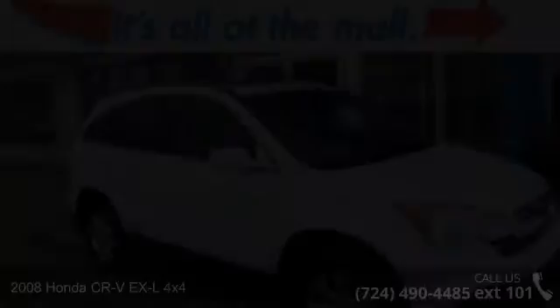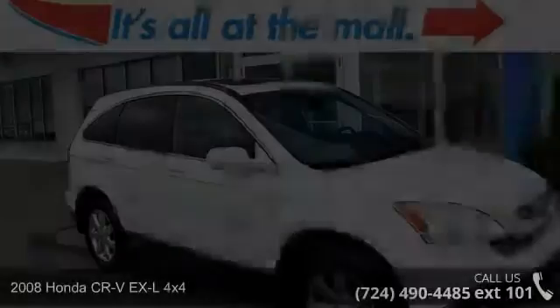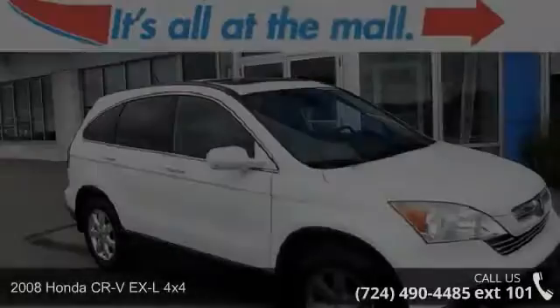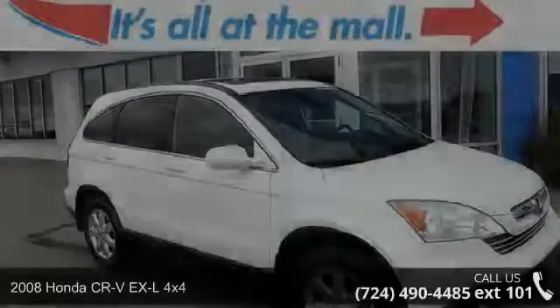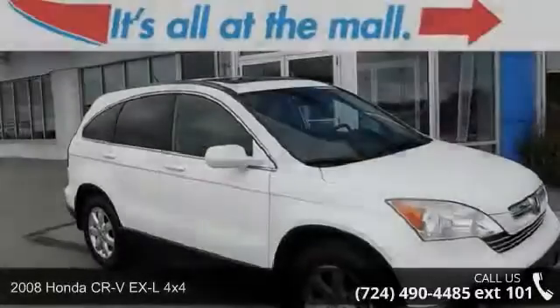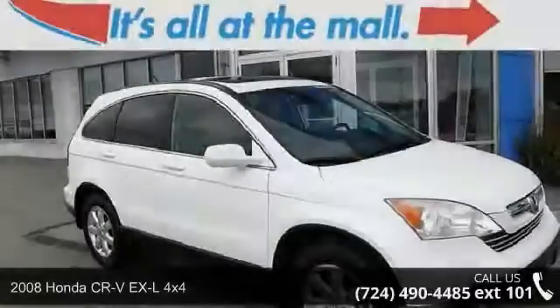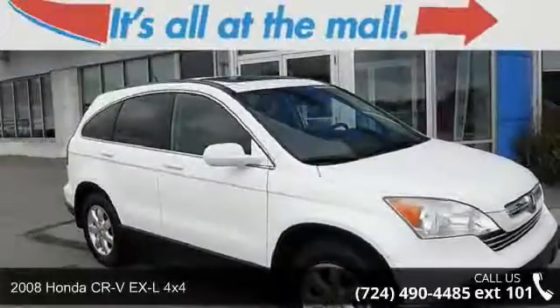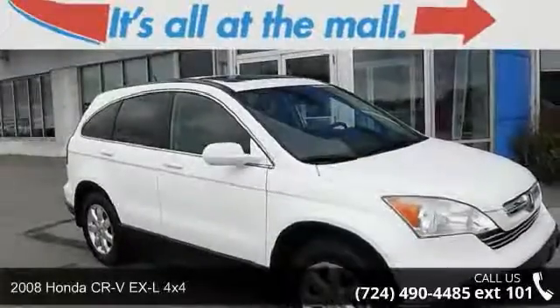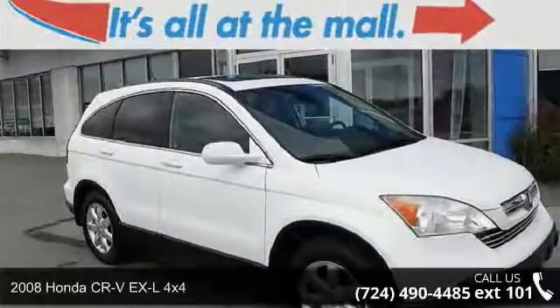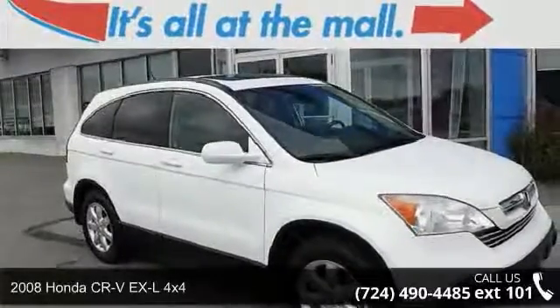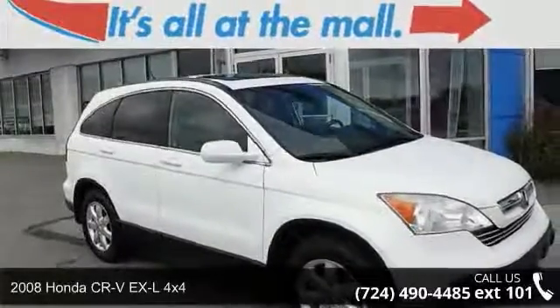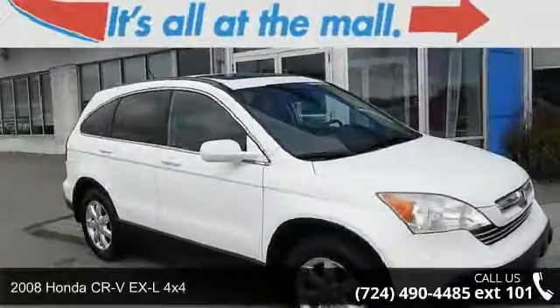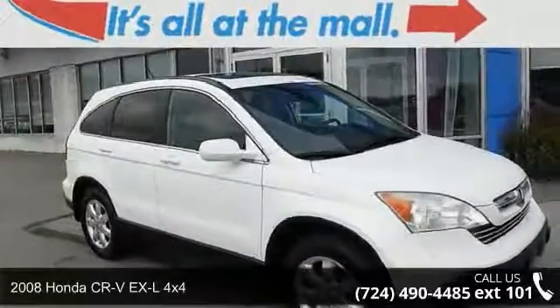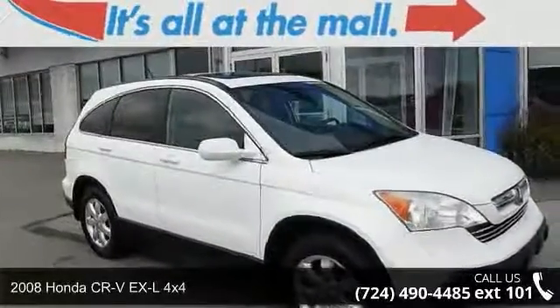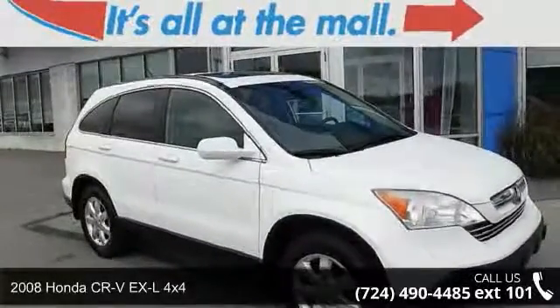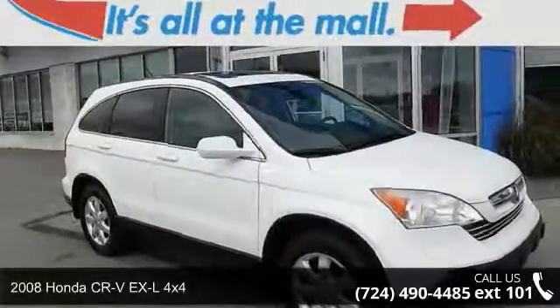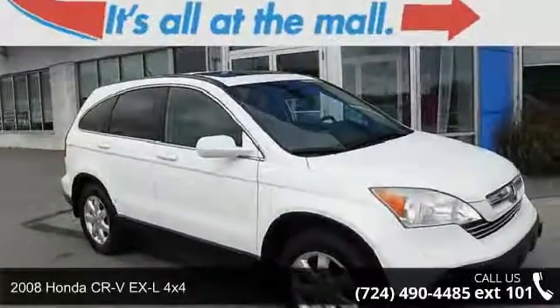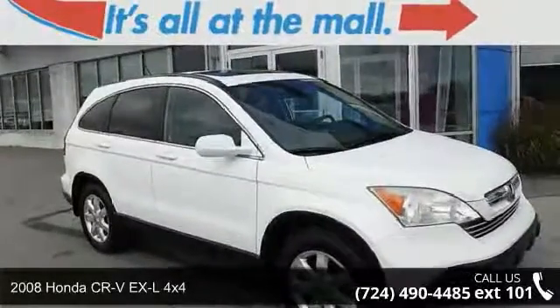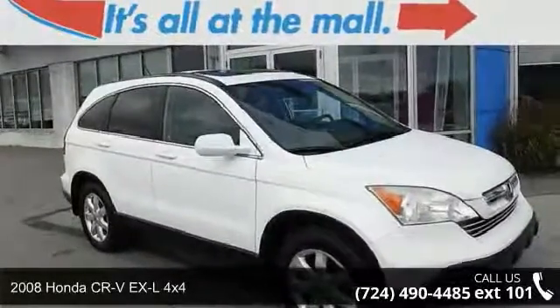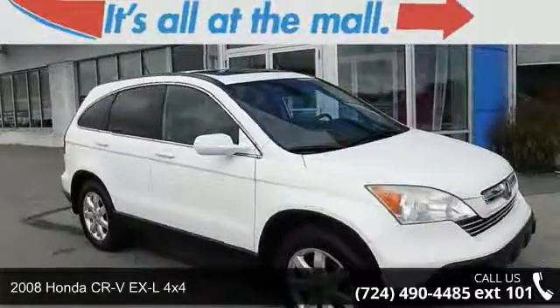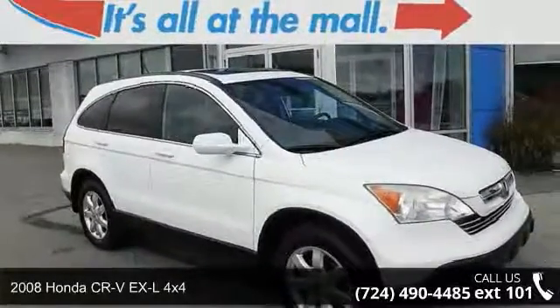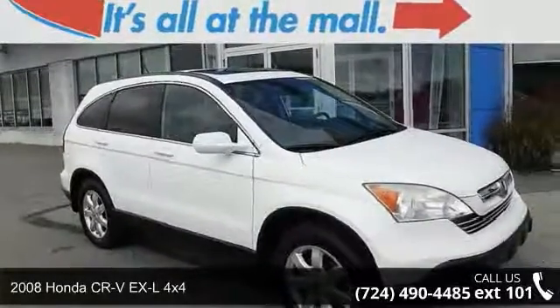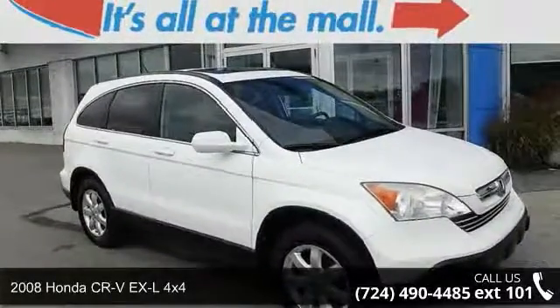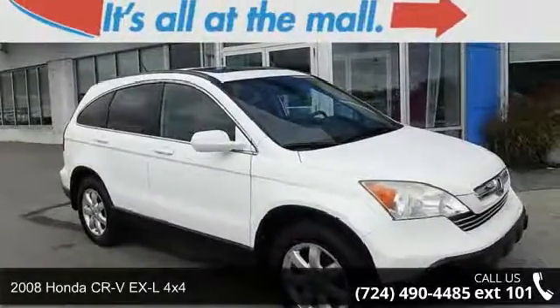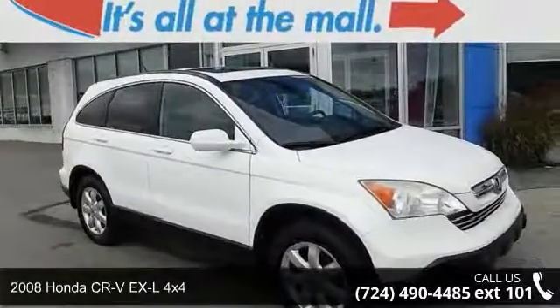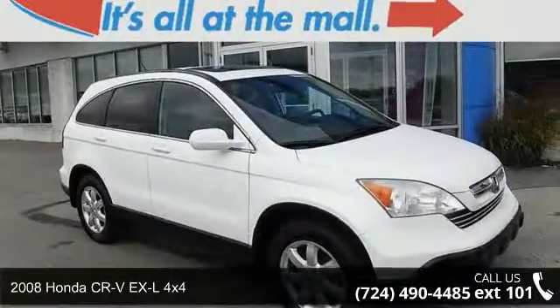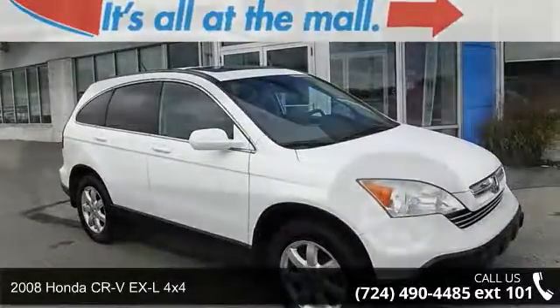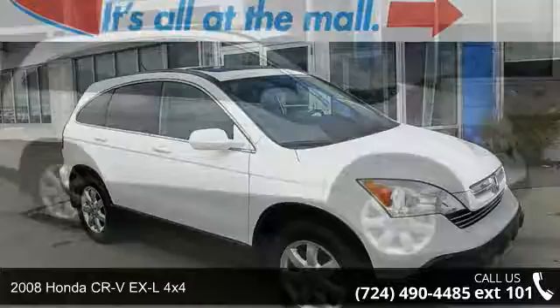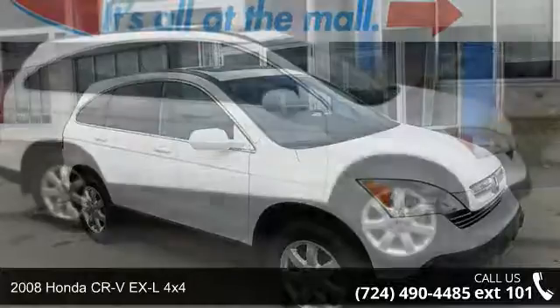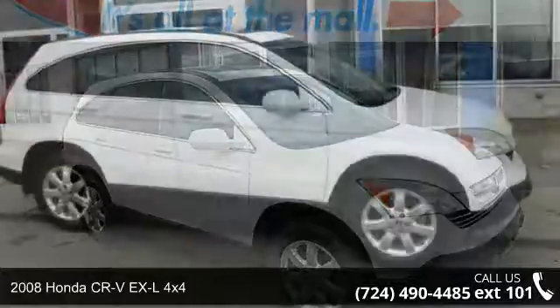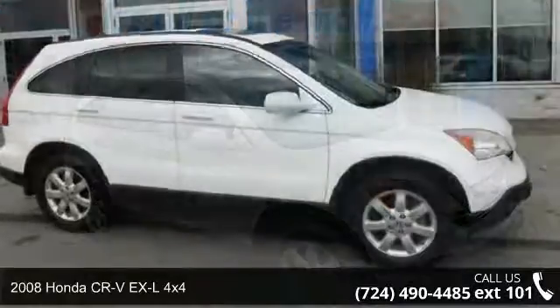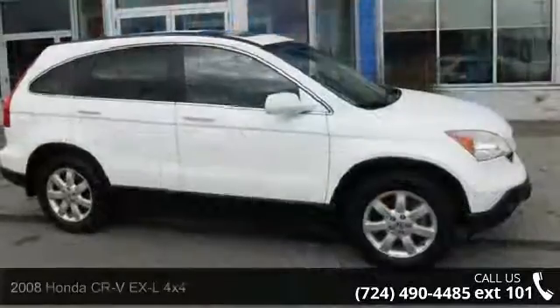Step into the 2008 Honda CR-V. This may be the set of wheels you've been looking for.